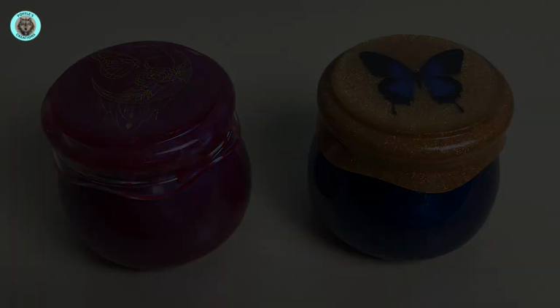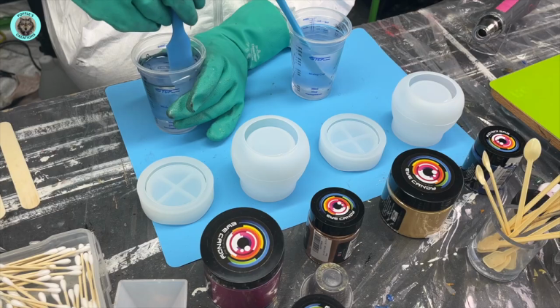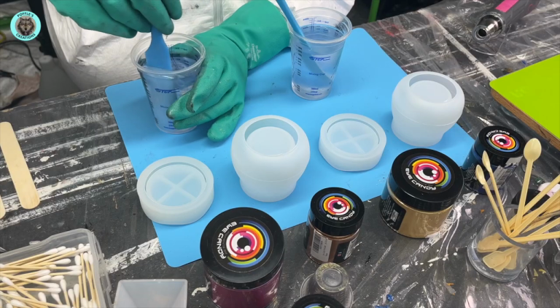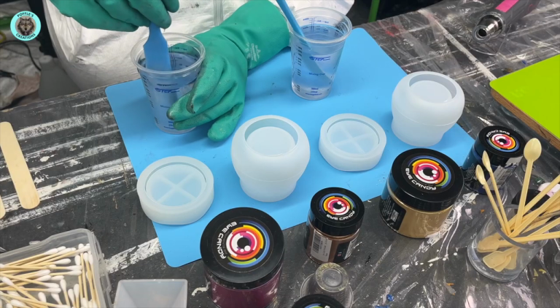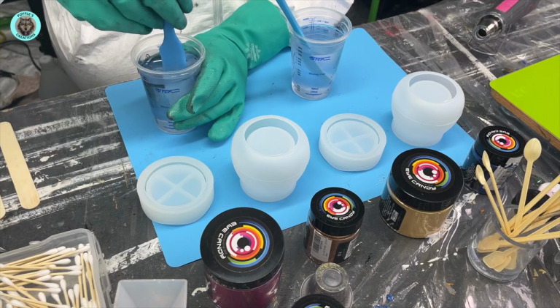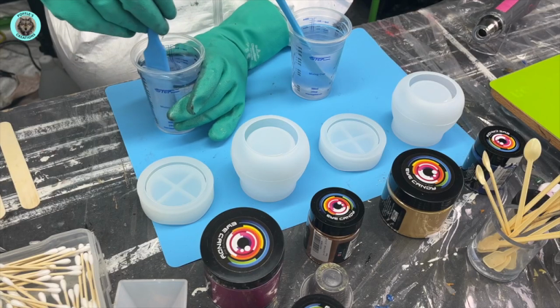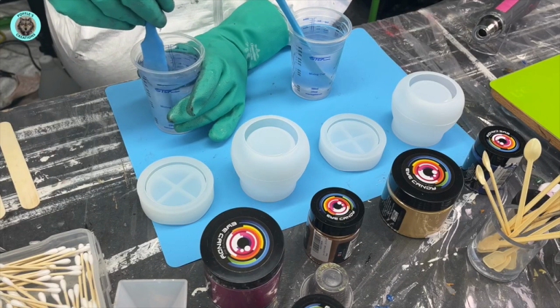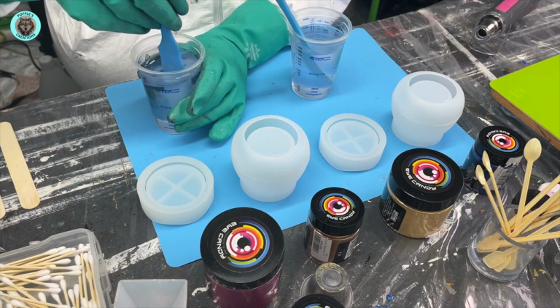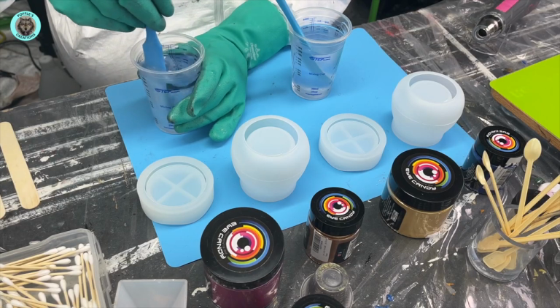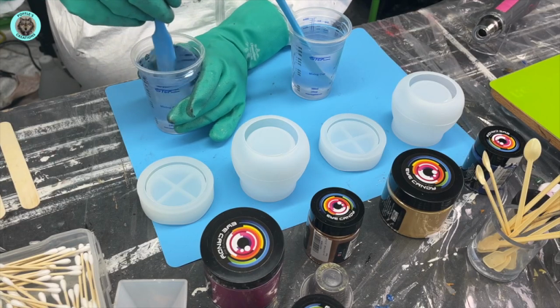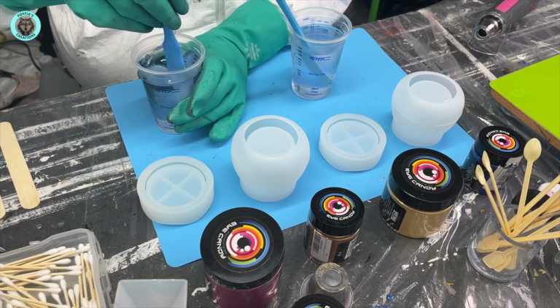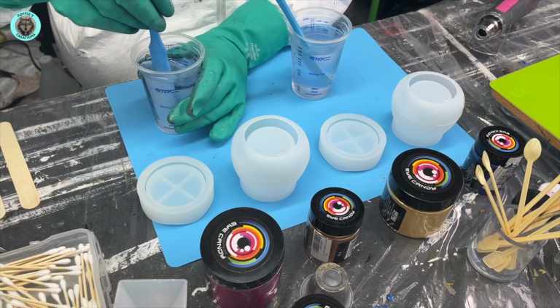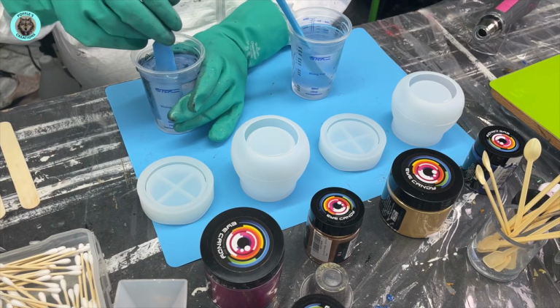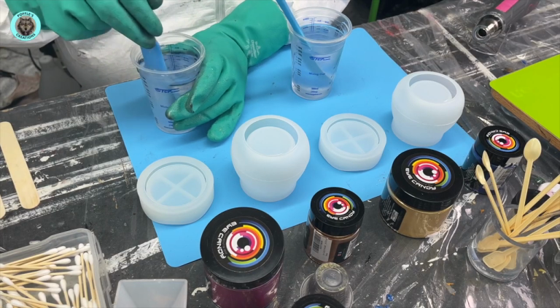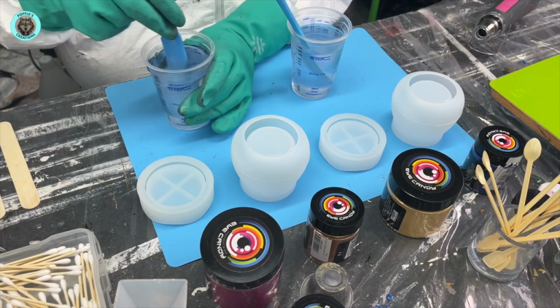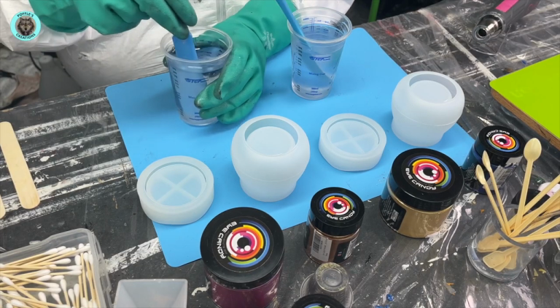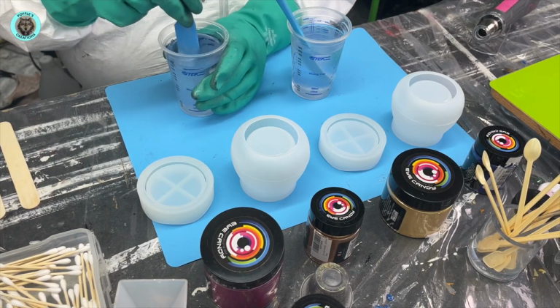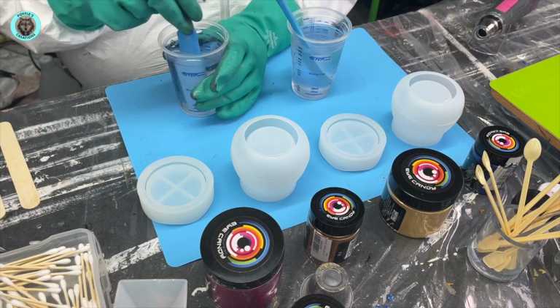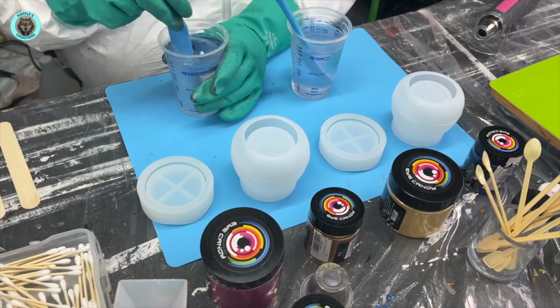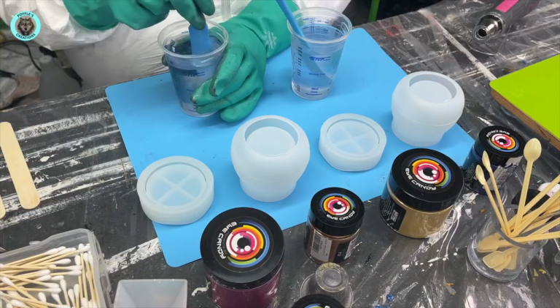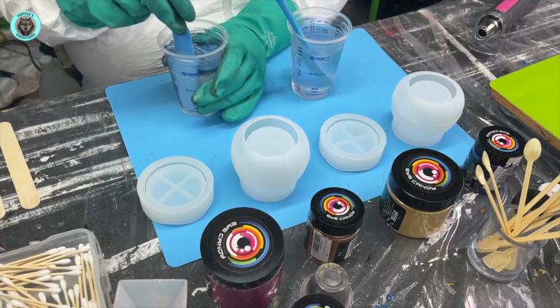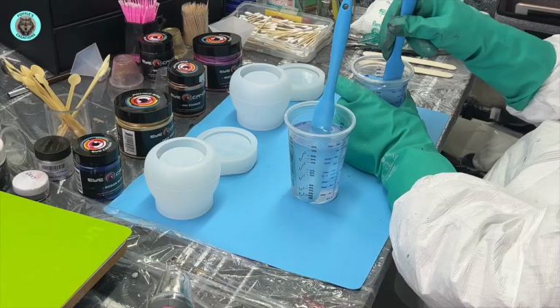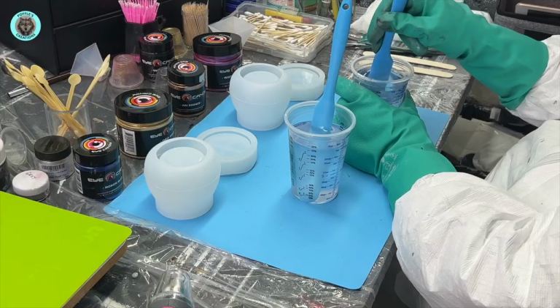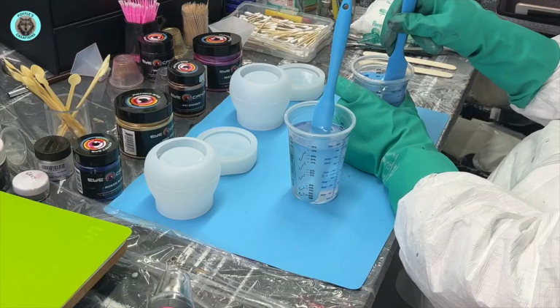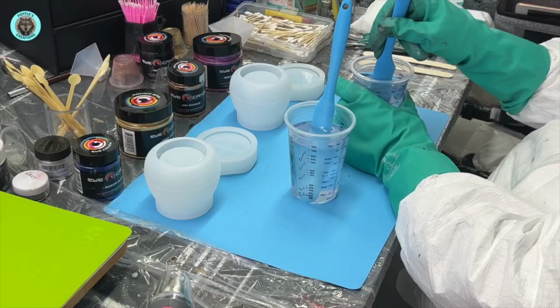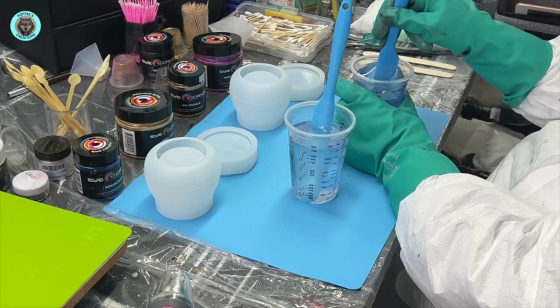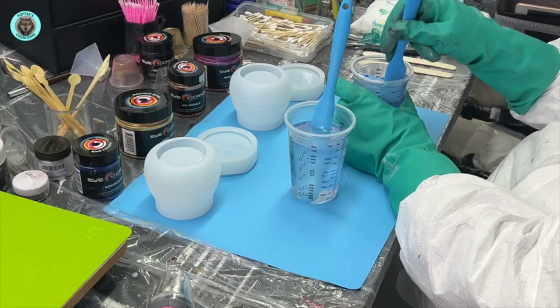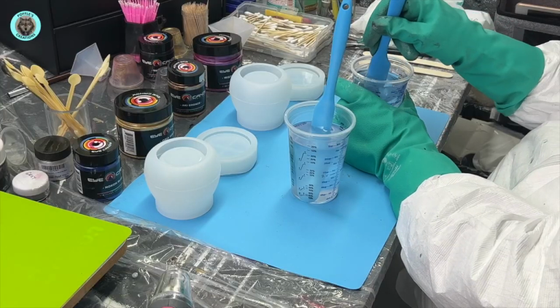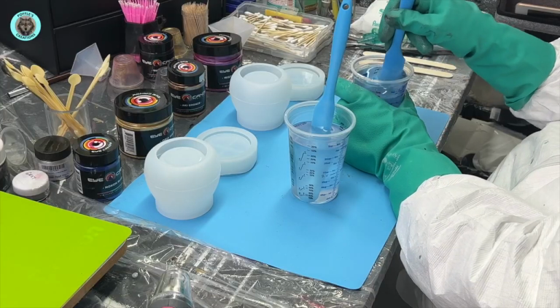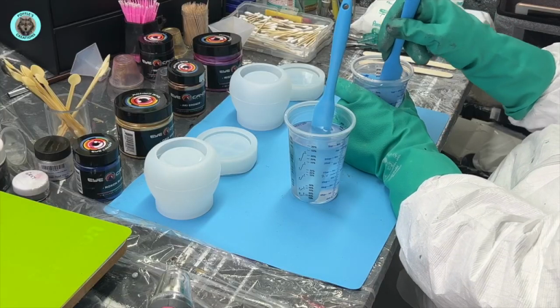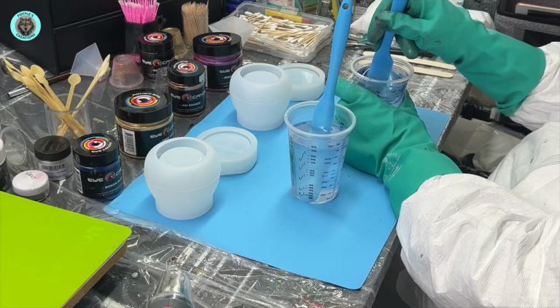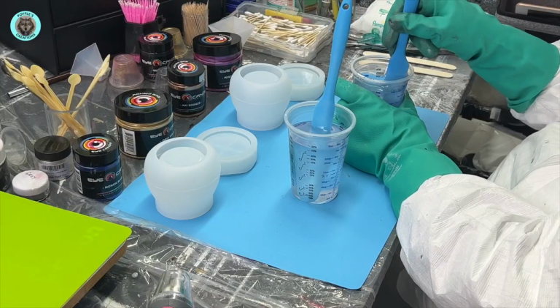Hello and welcome back to Puffles Creations. These are going to be our fun projects for today.